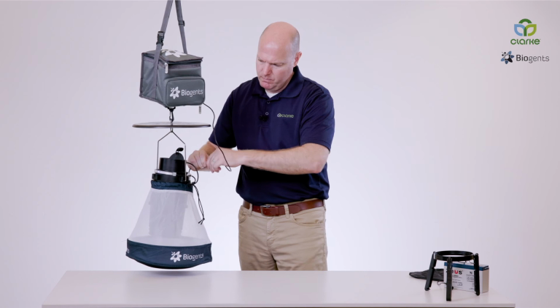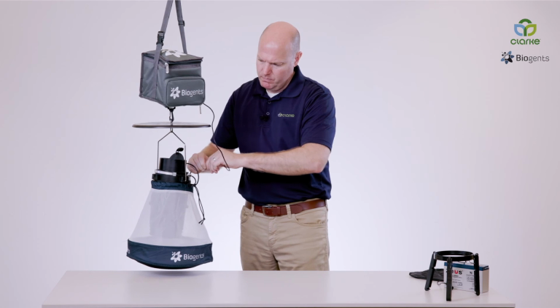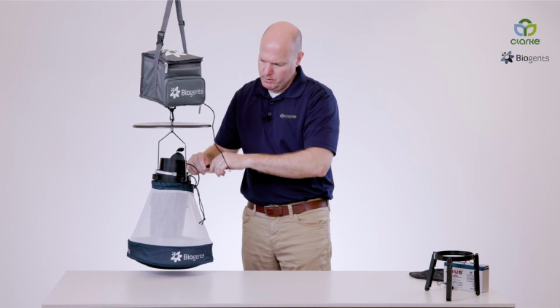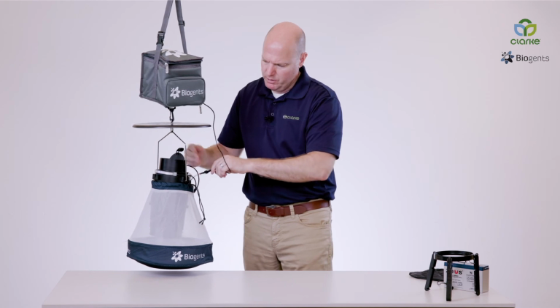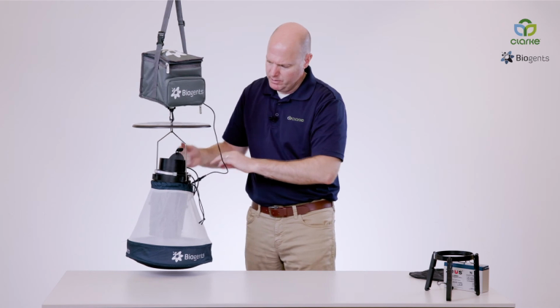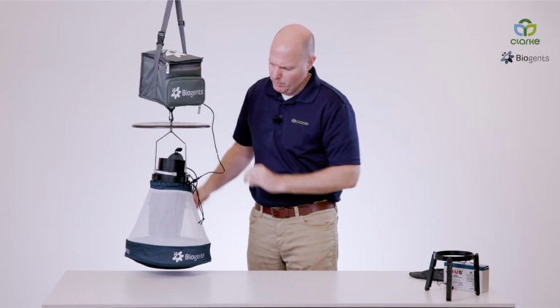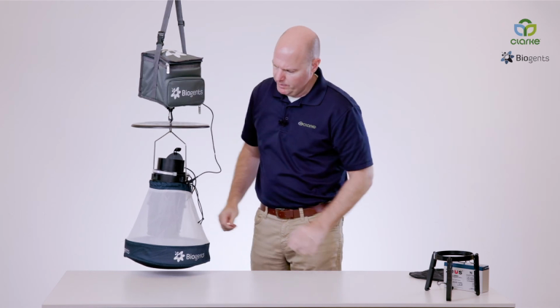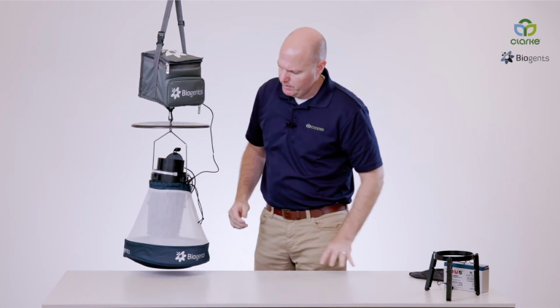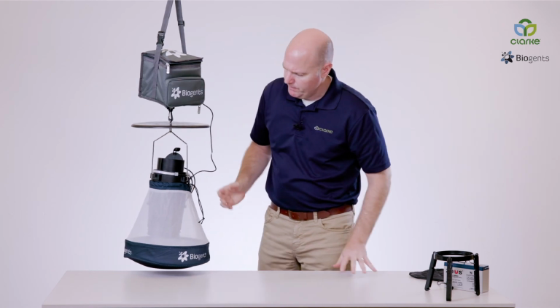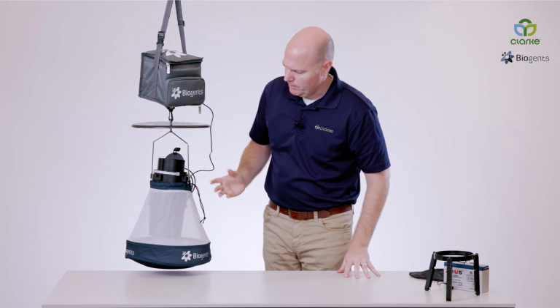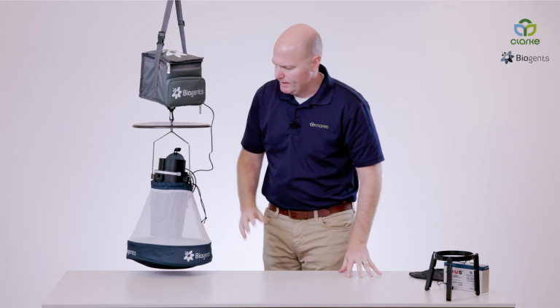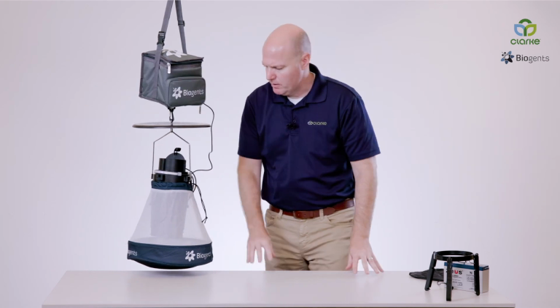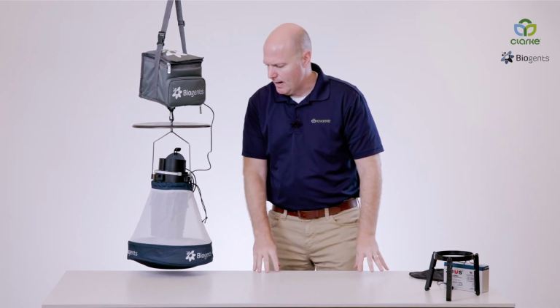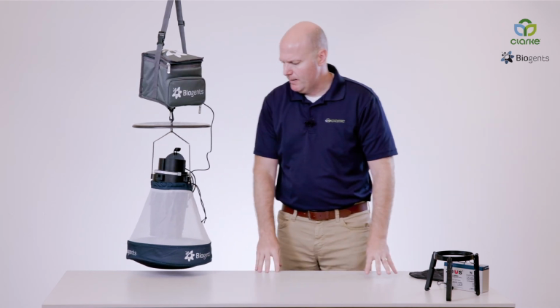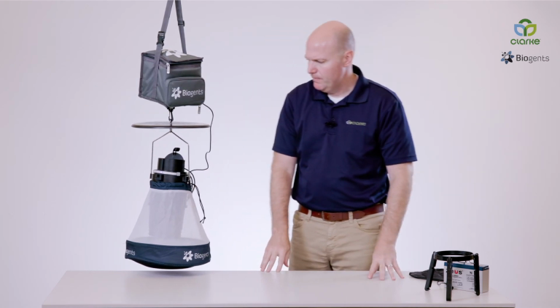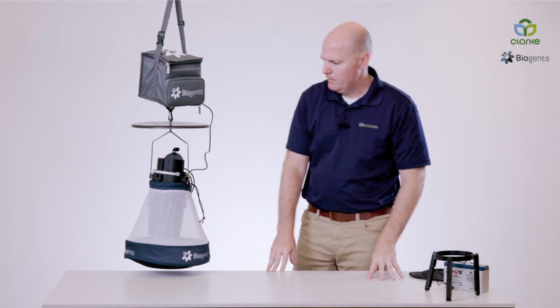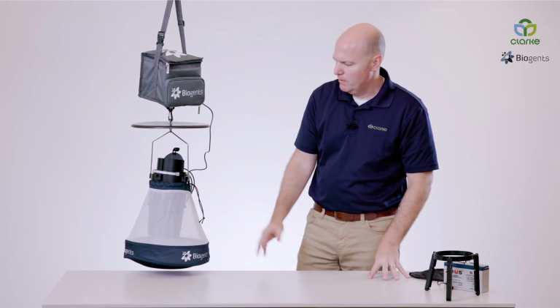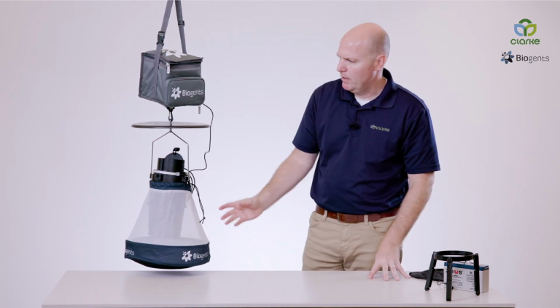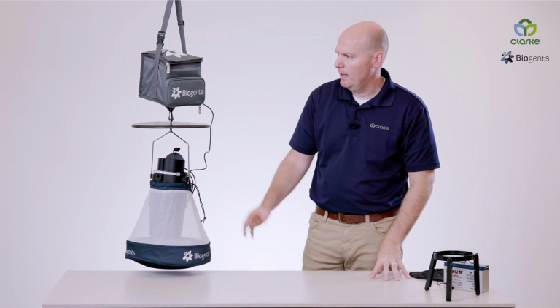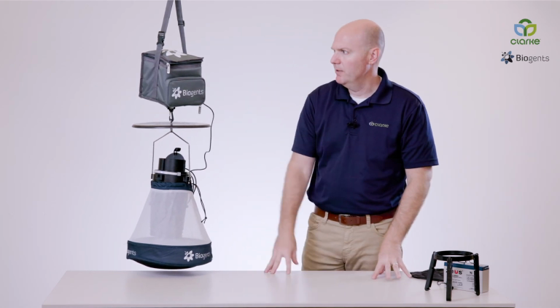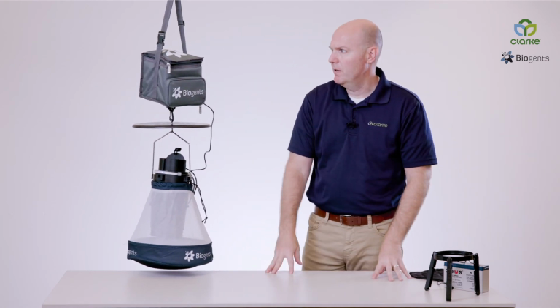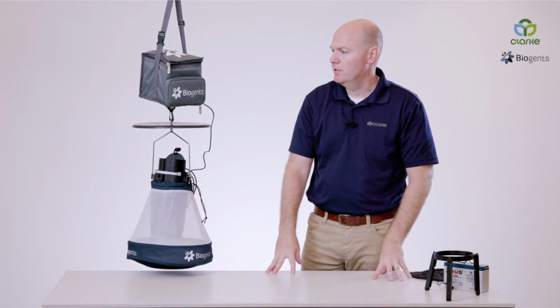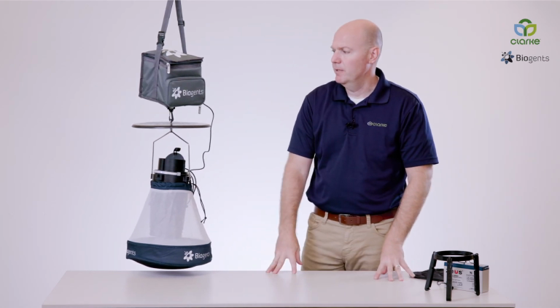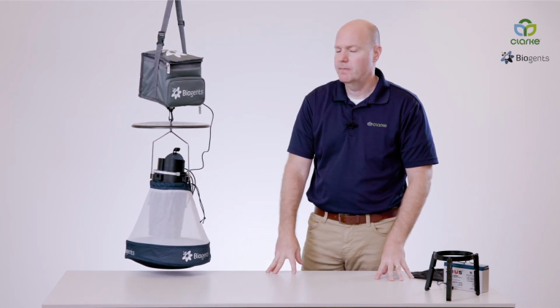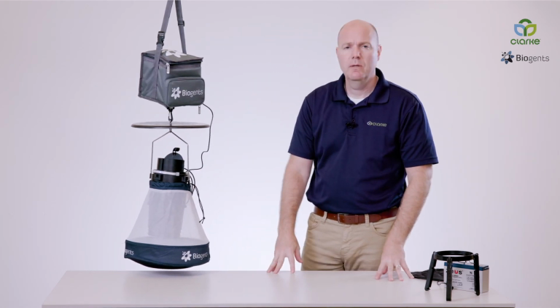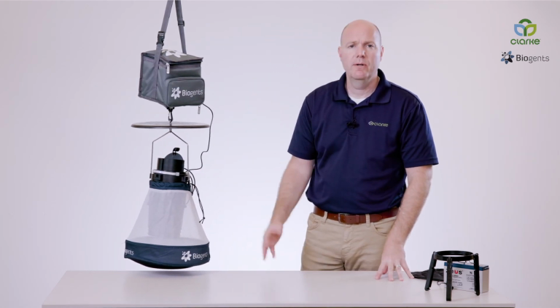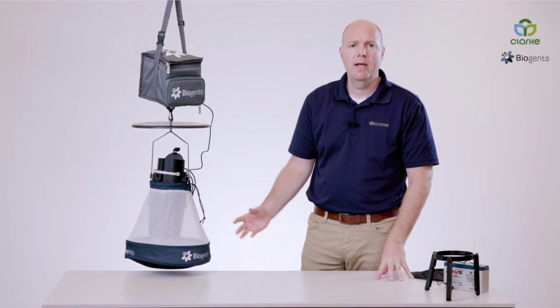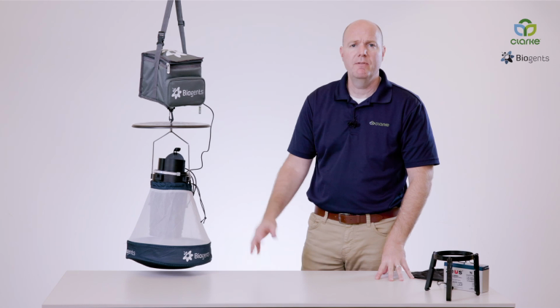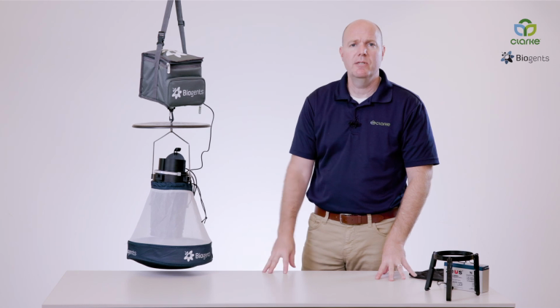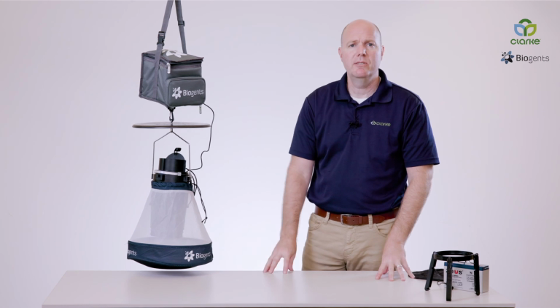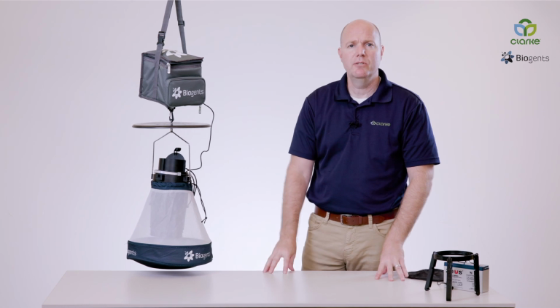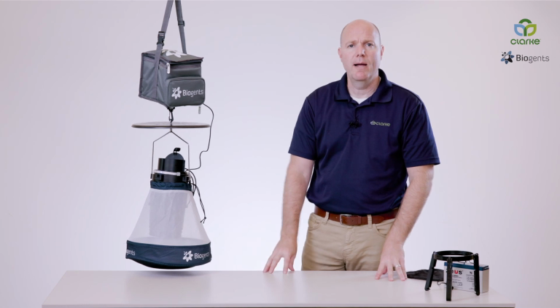The shutter is opened, the lights are on, and the ventilator is functioning. There you have the CDC trap.